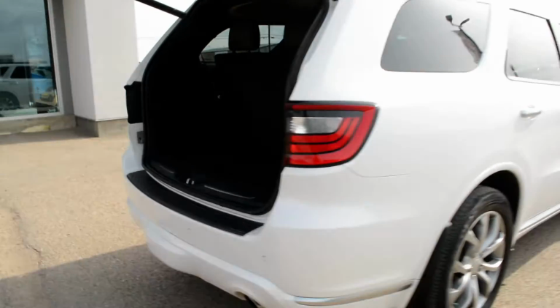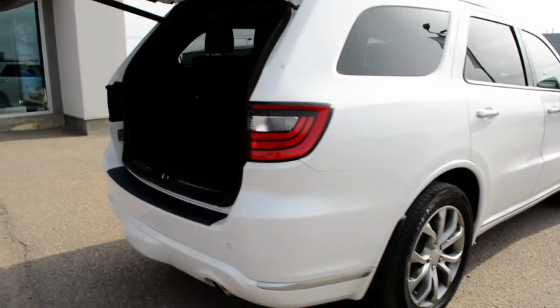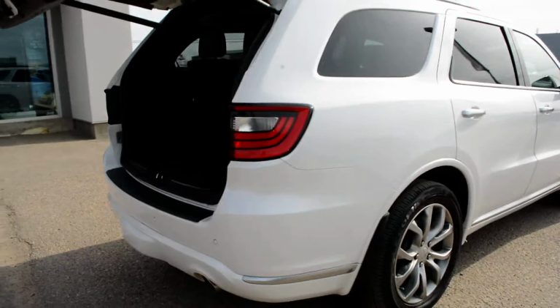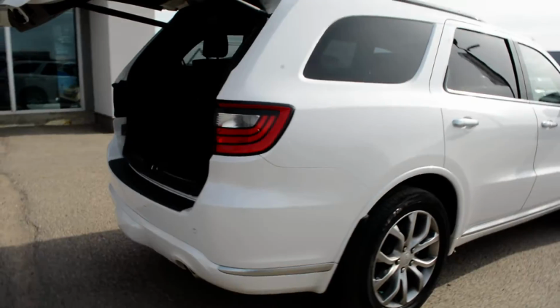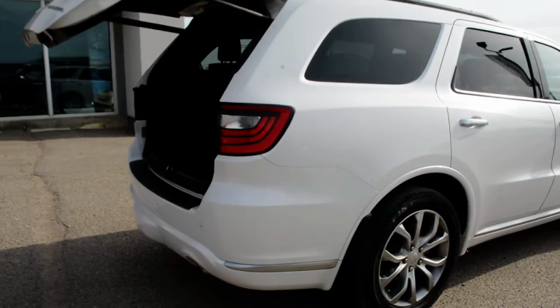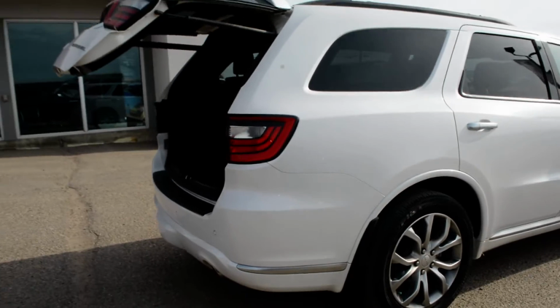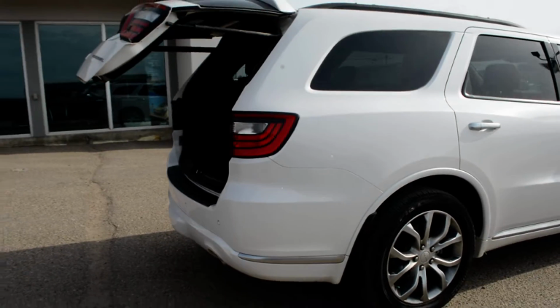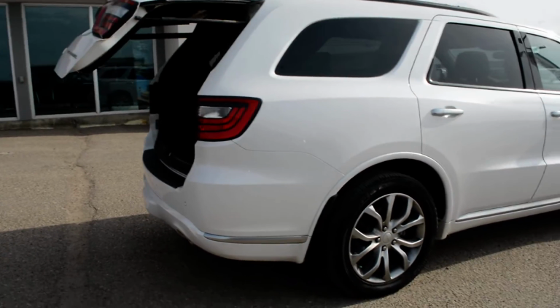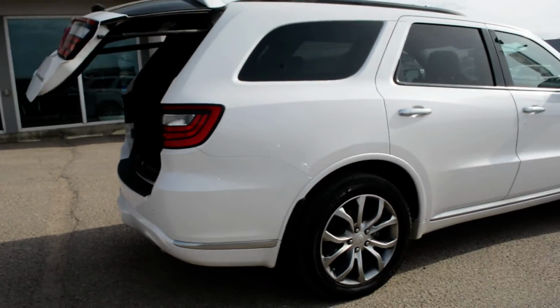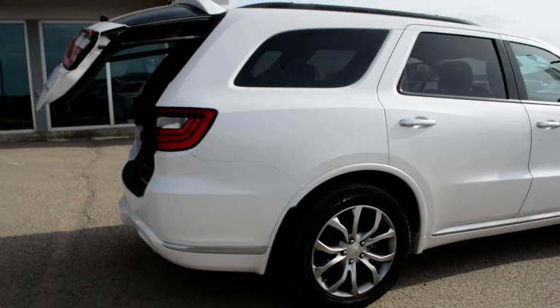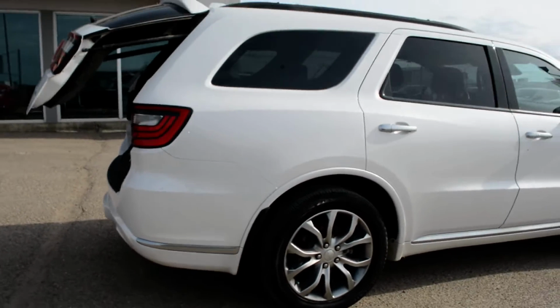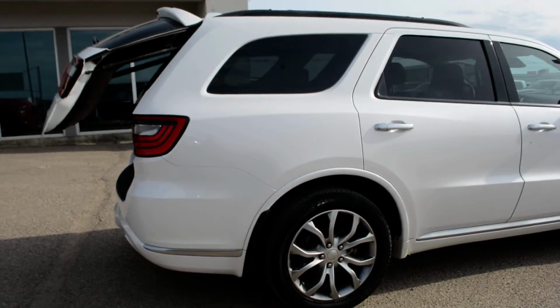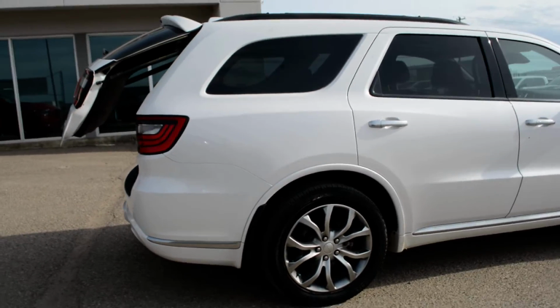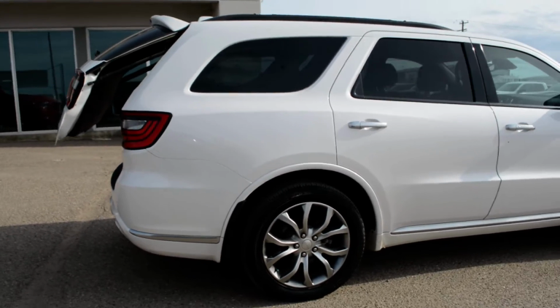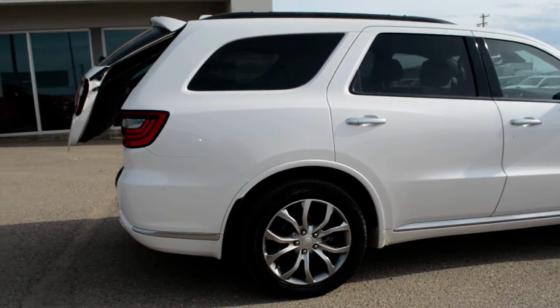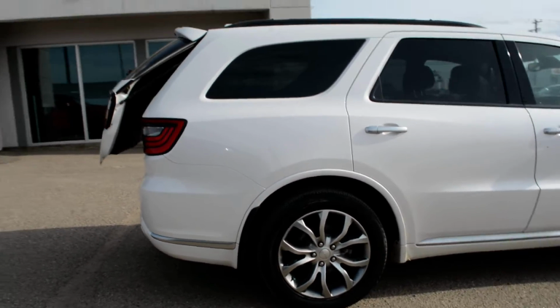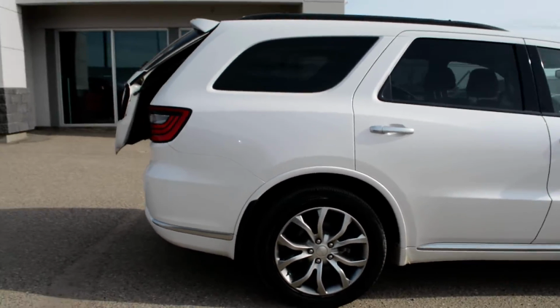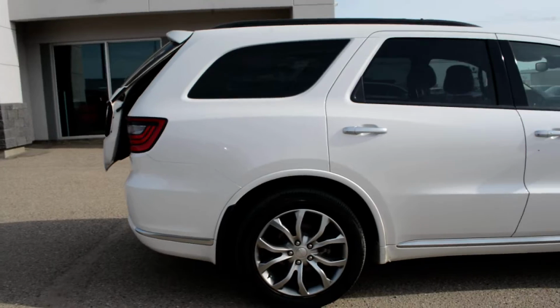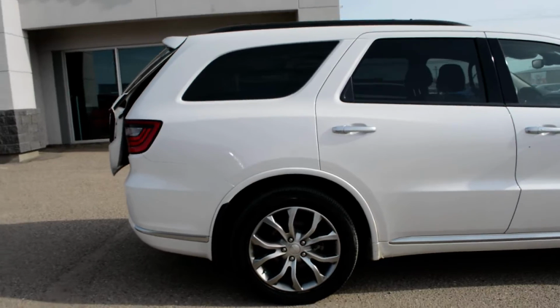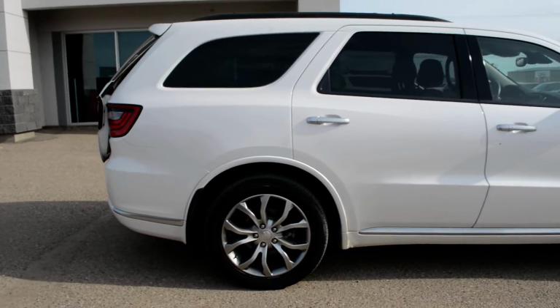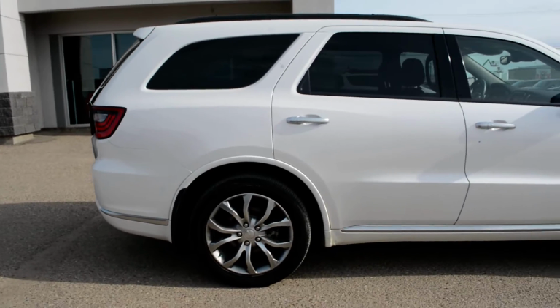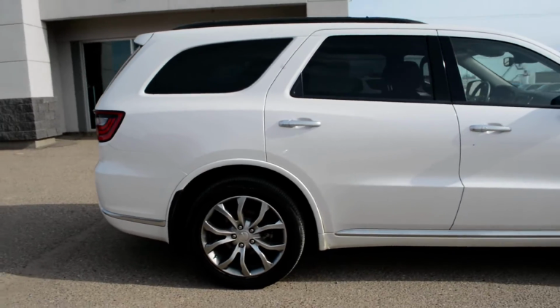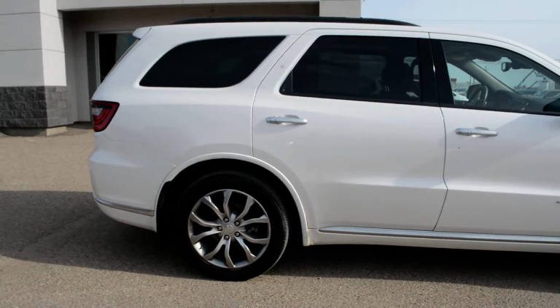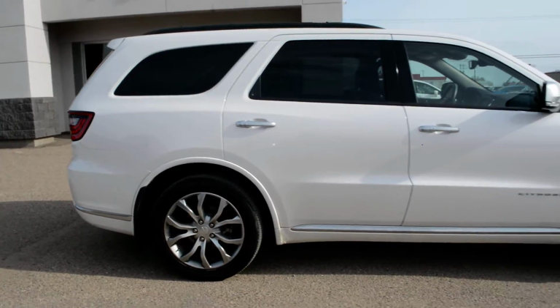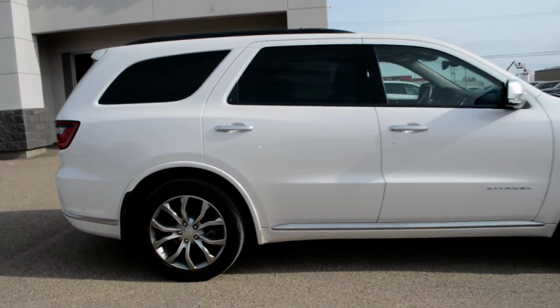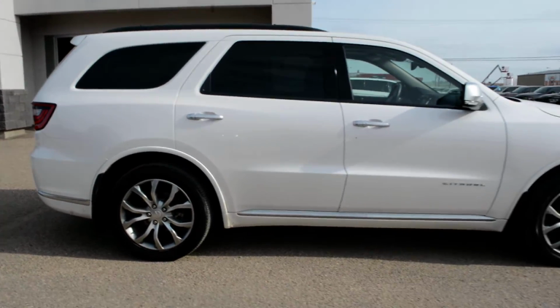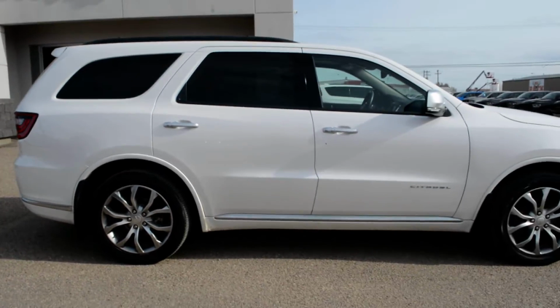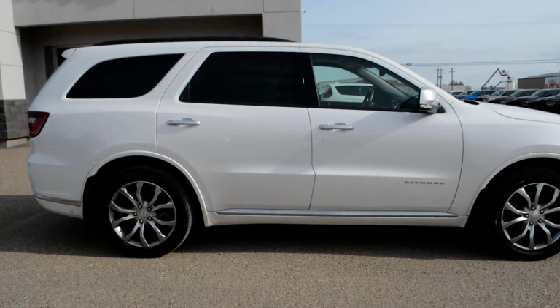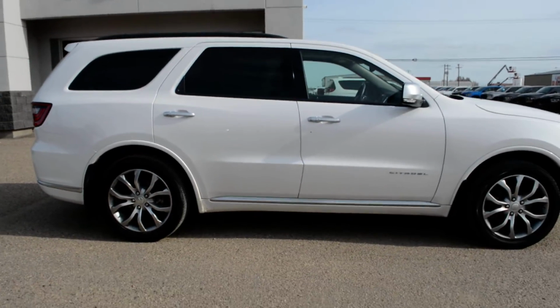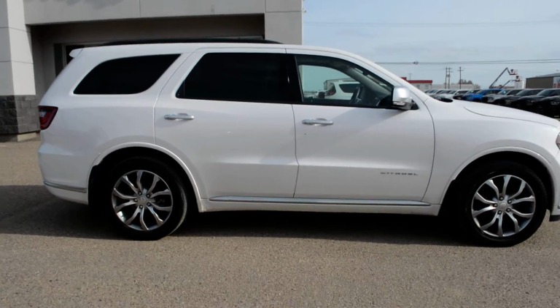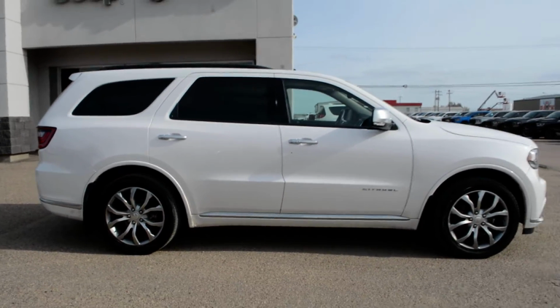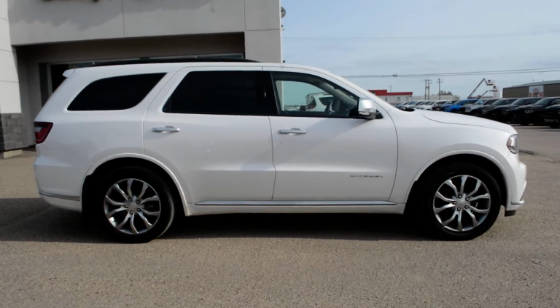This Durango also offers all-wheel drive capabilities, giving you some great handling even on tougher road conditions.